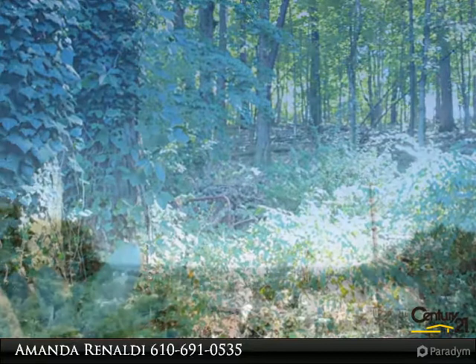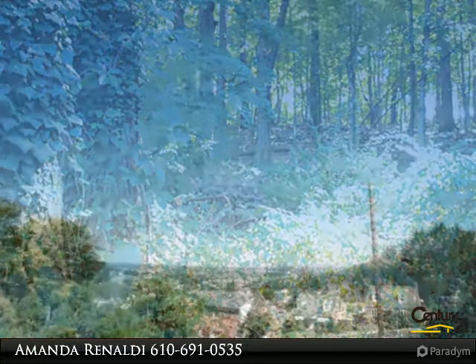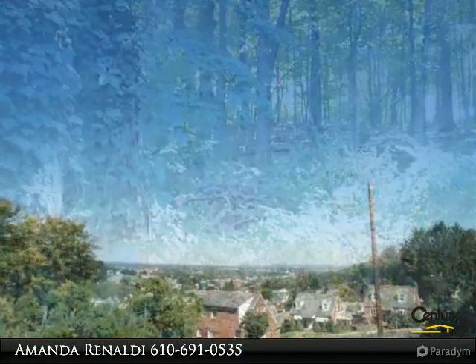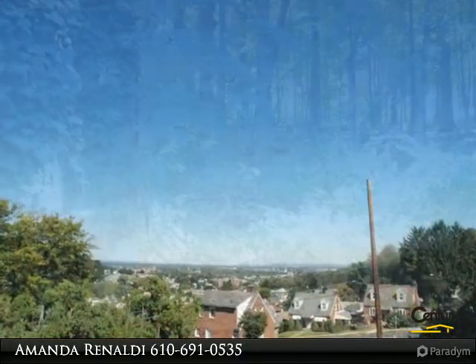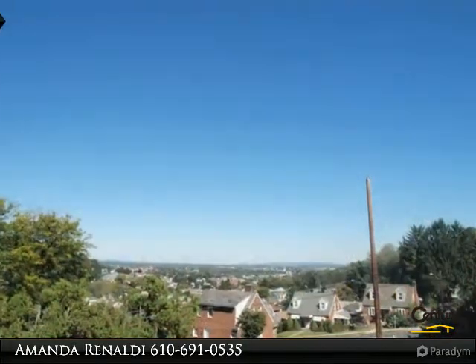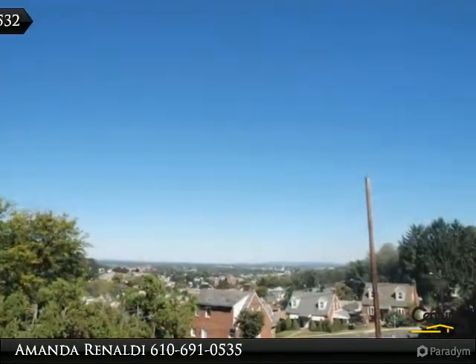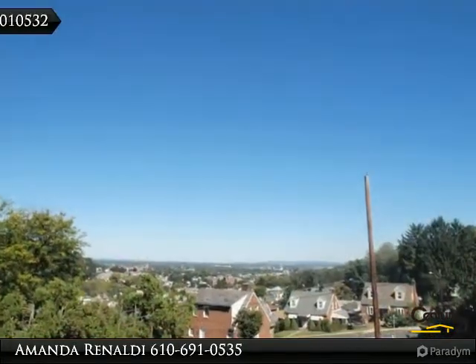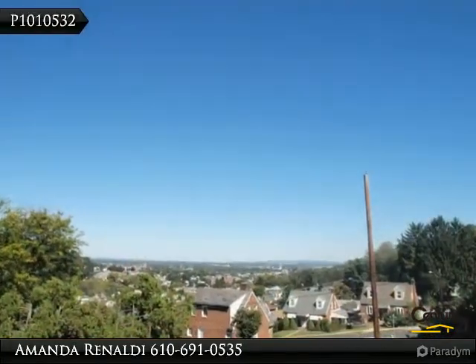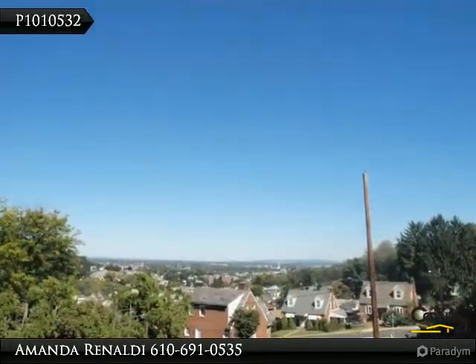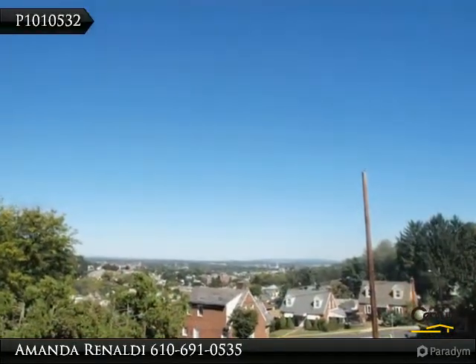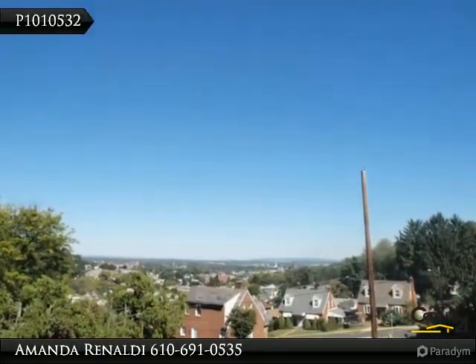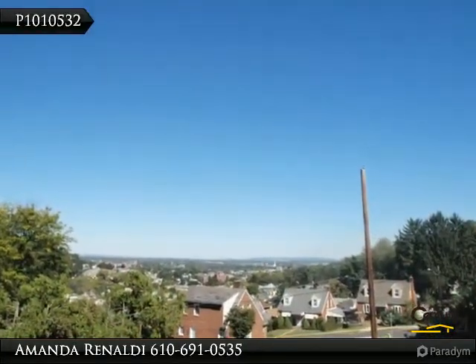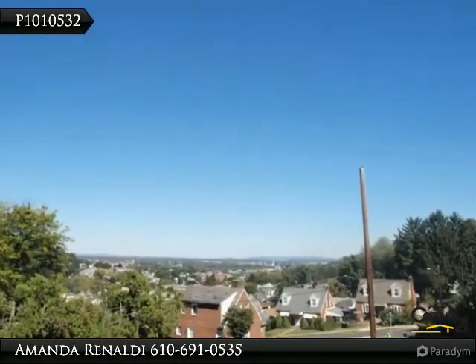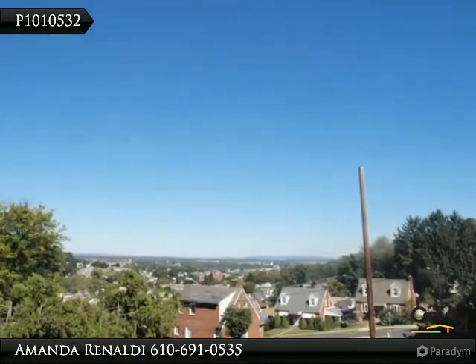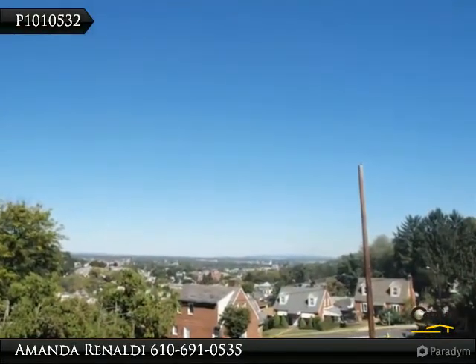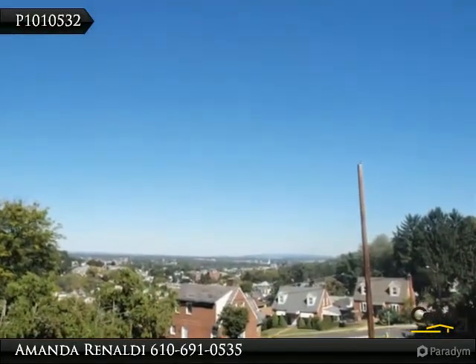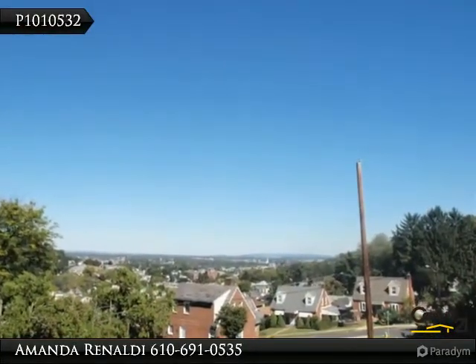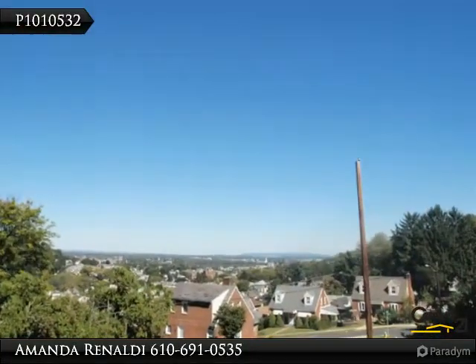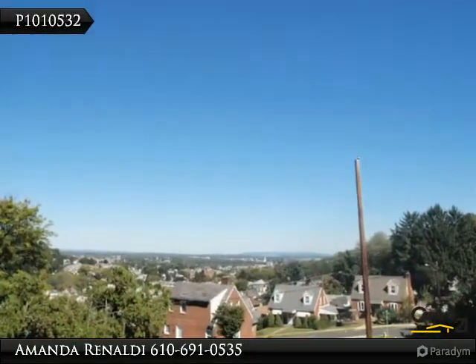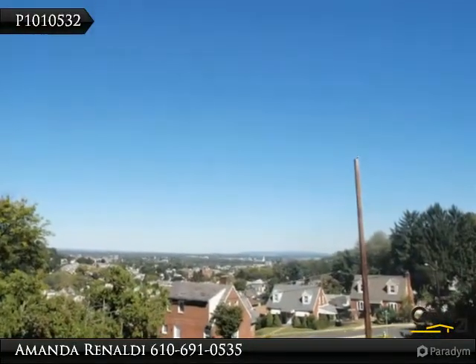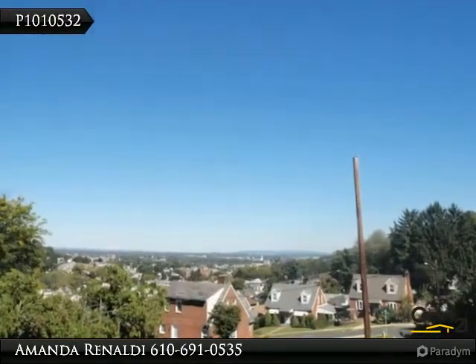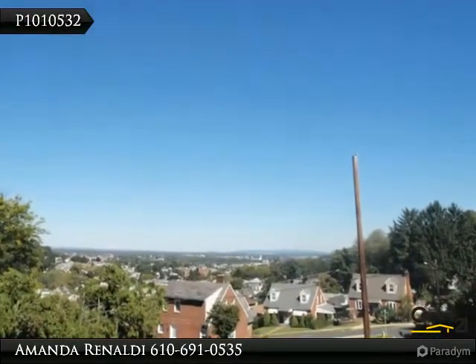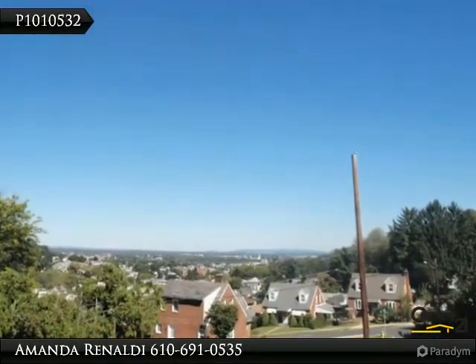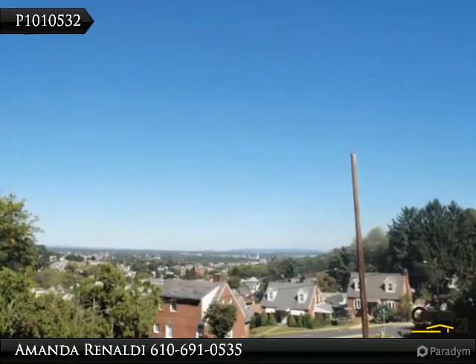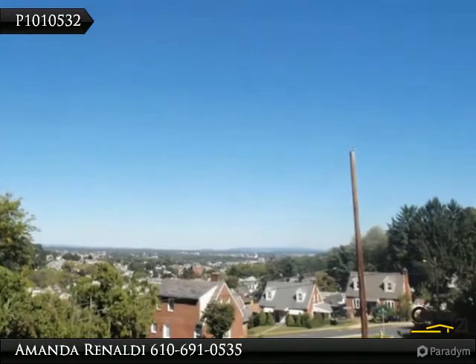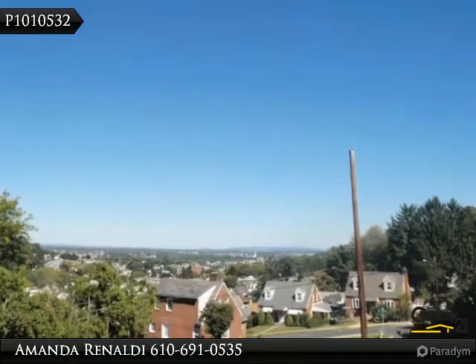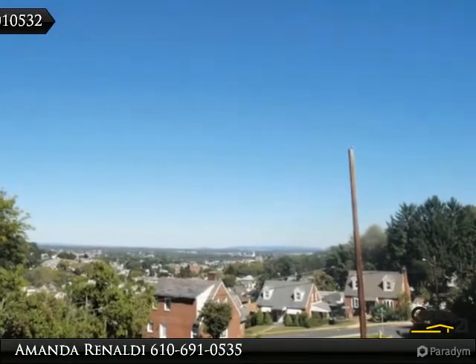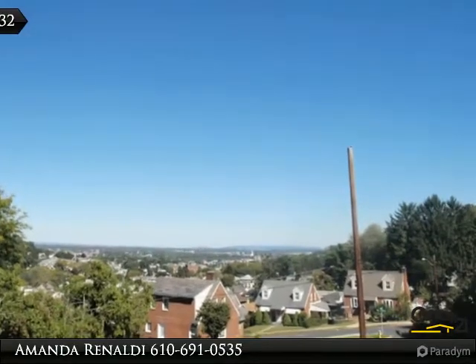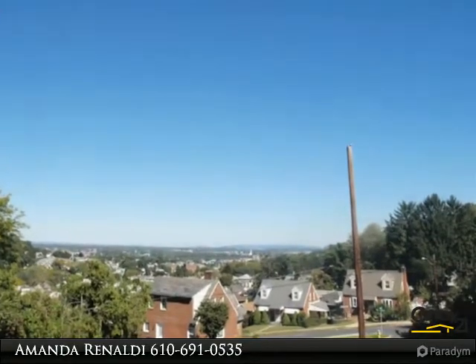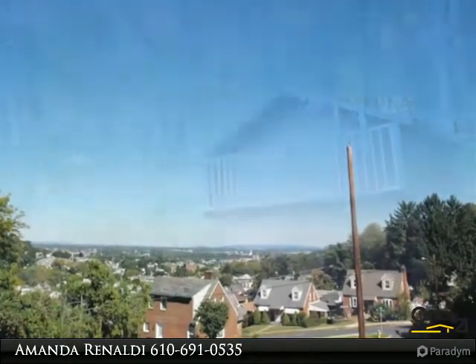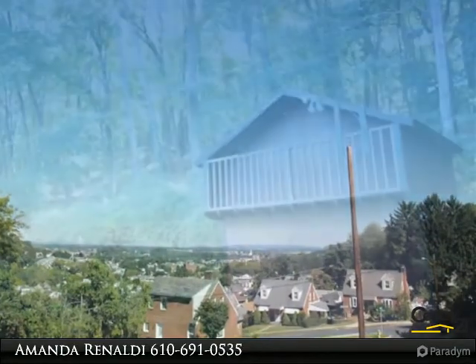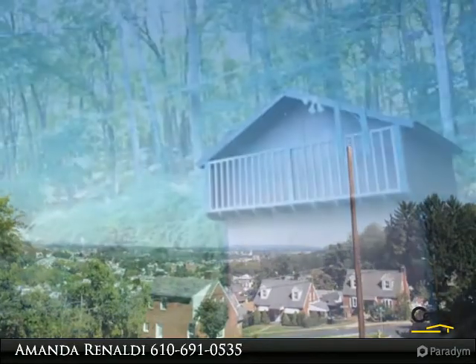This well-maintained home offers ample space with three bedrooms and two baths, and ample entertainment space.